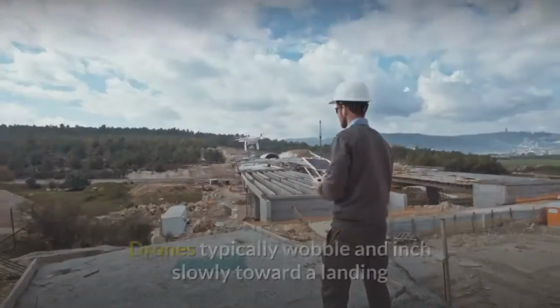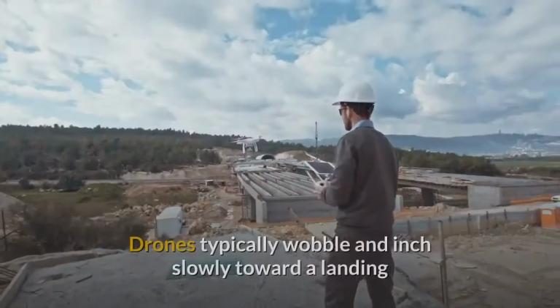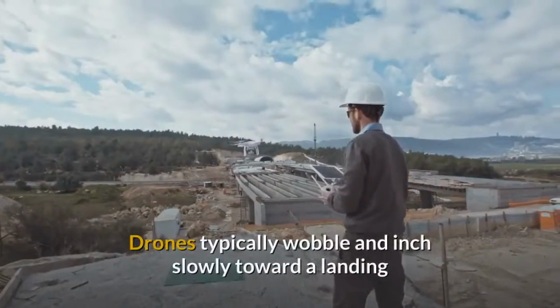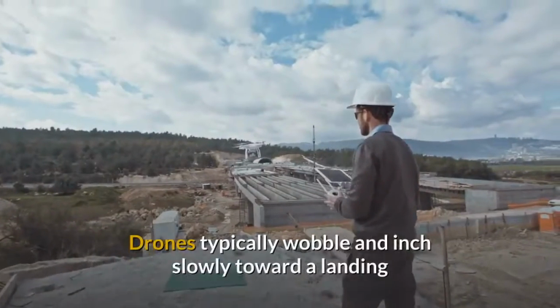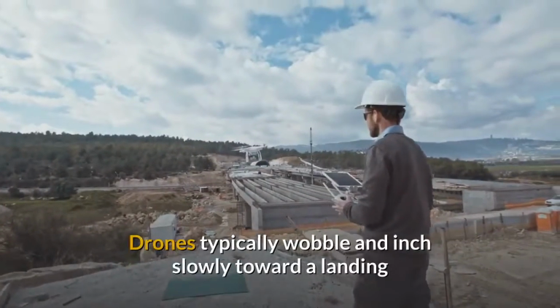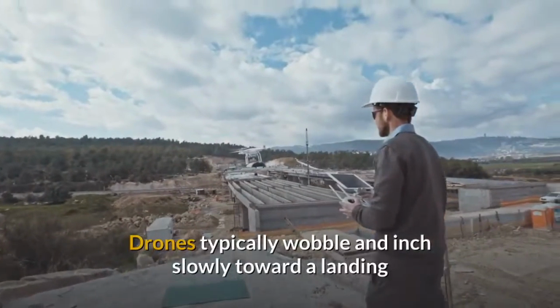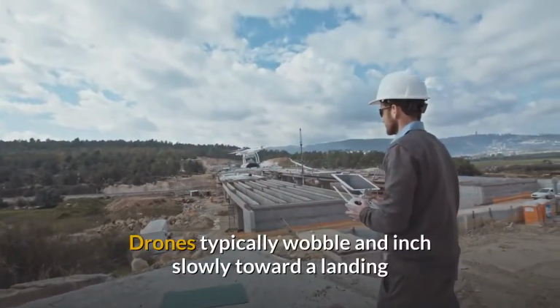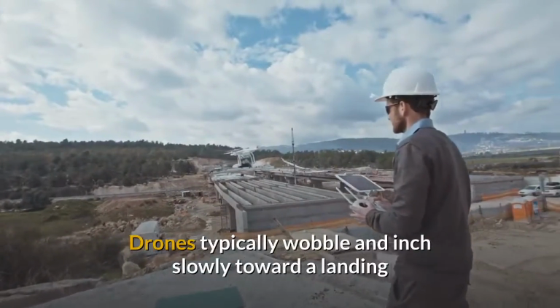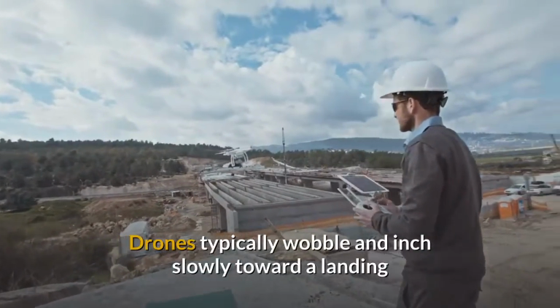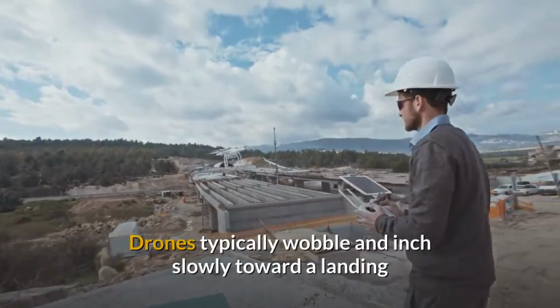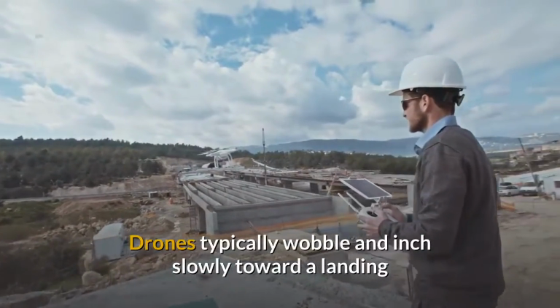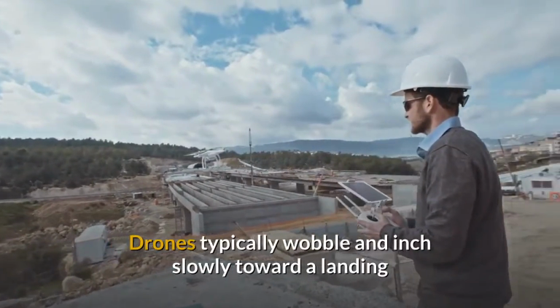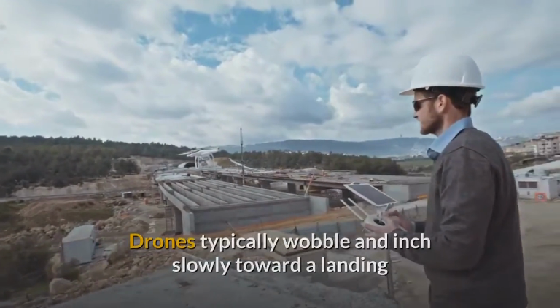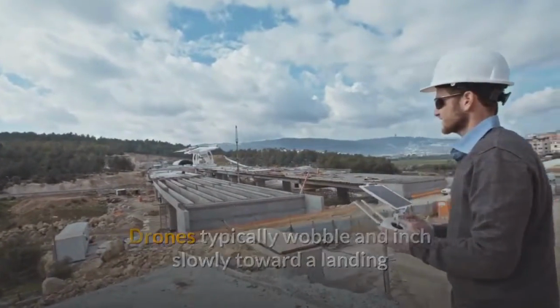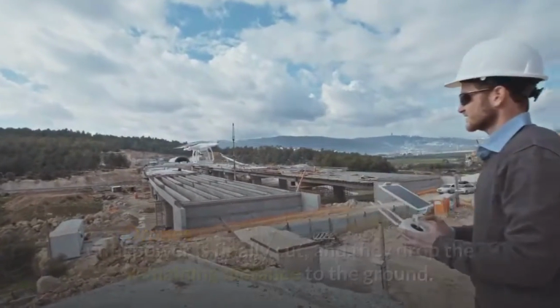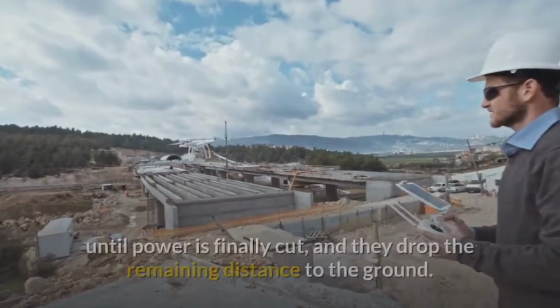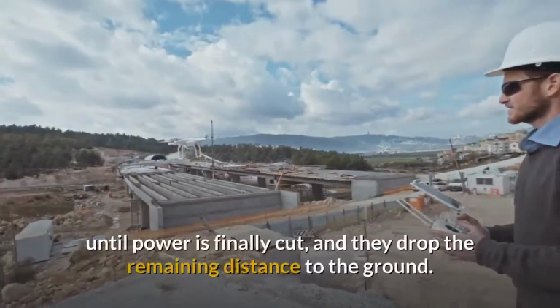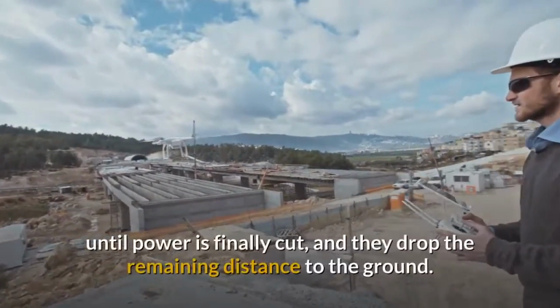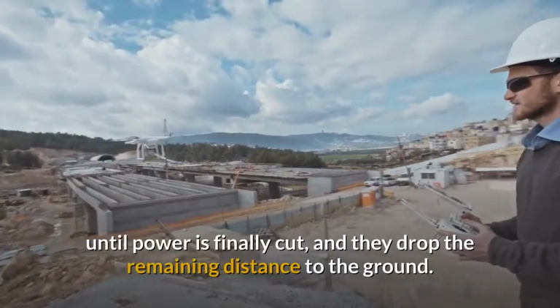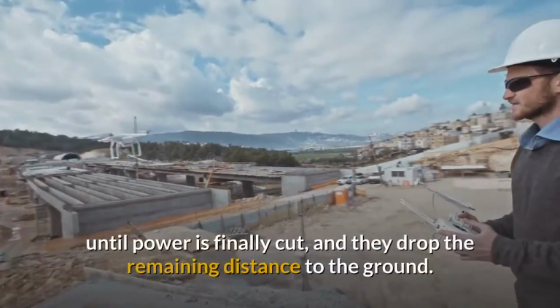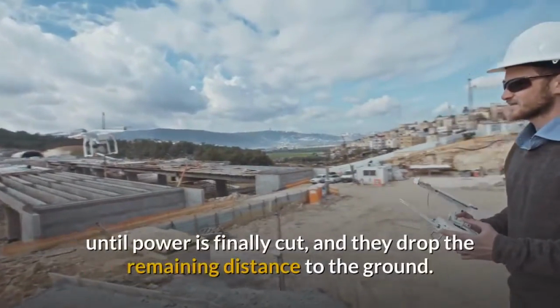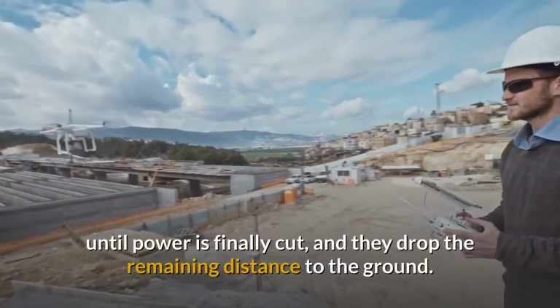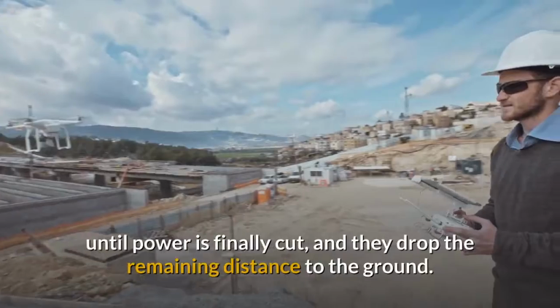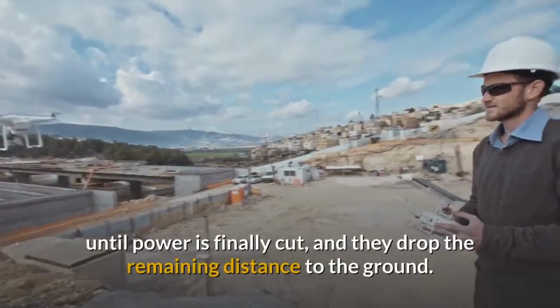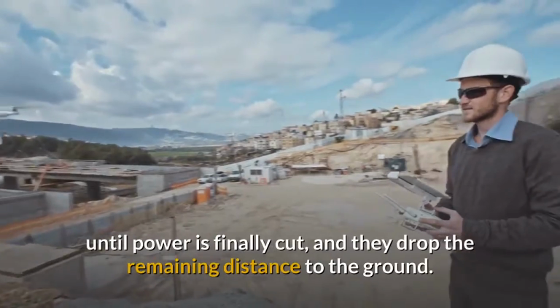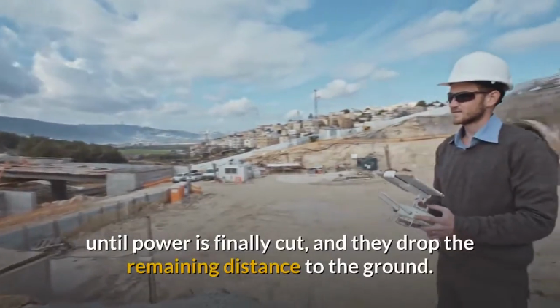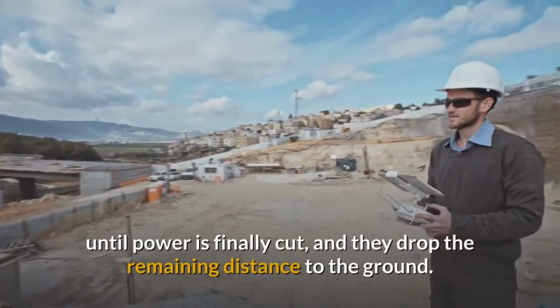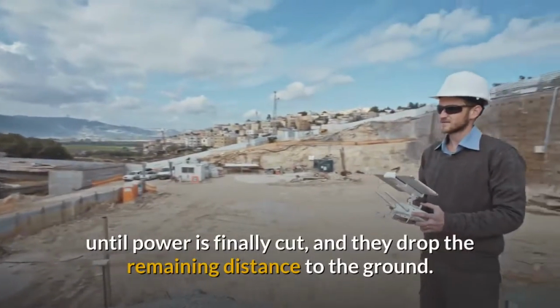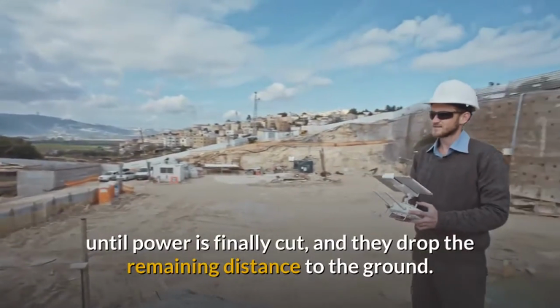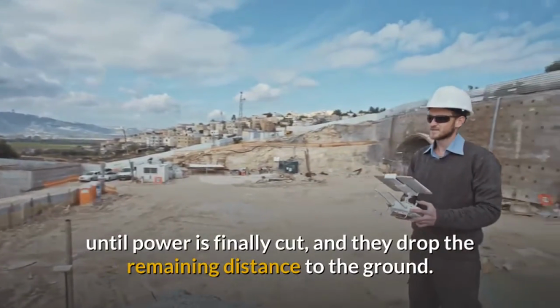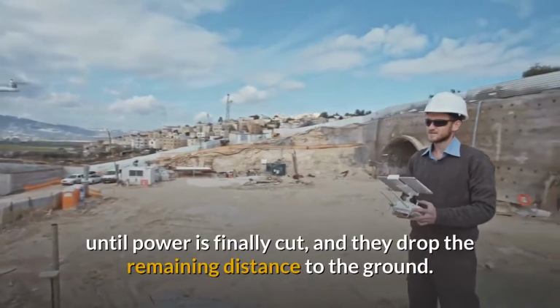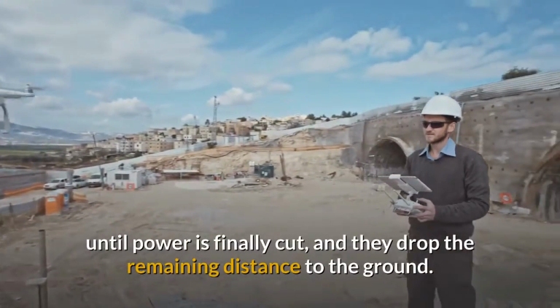Drones typically wobble and inch slowly toward a landing until power is finally cut, and they drop the remaining distance to the ground.